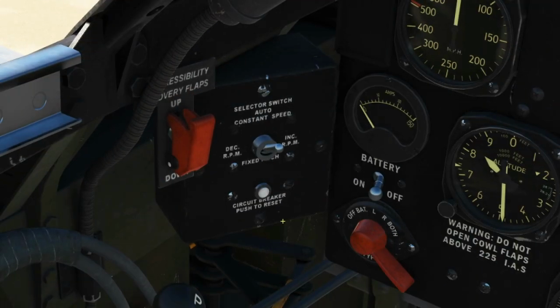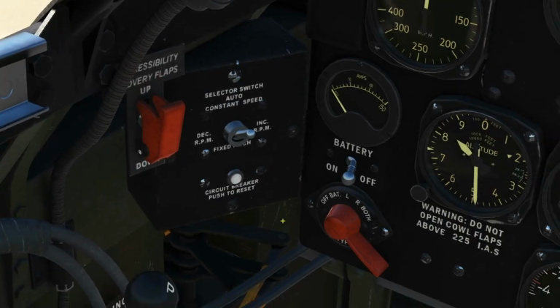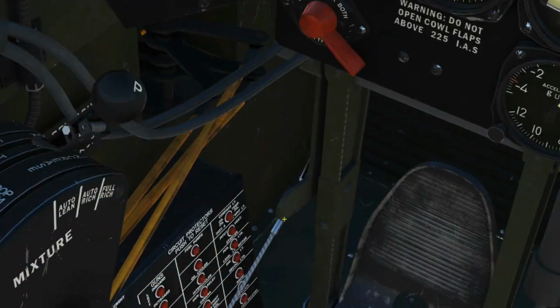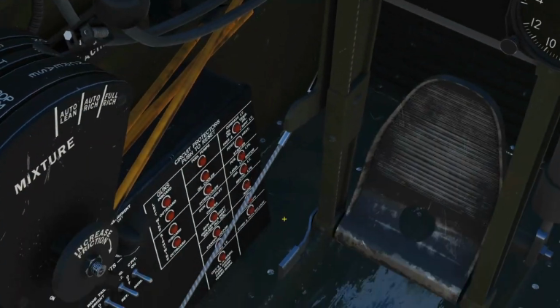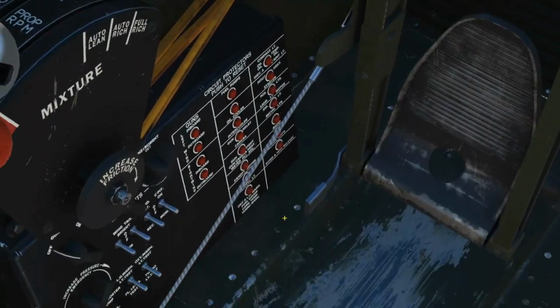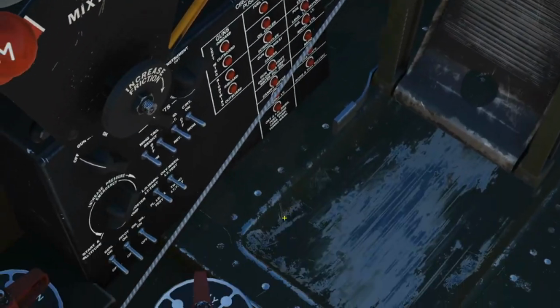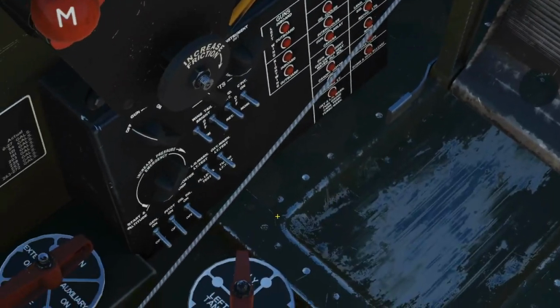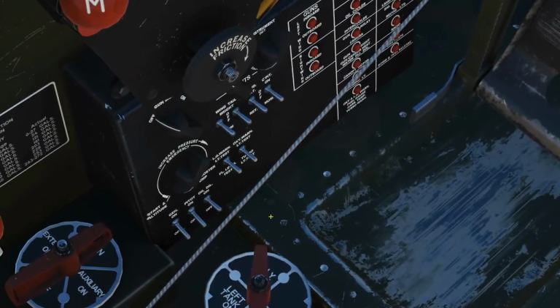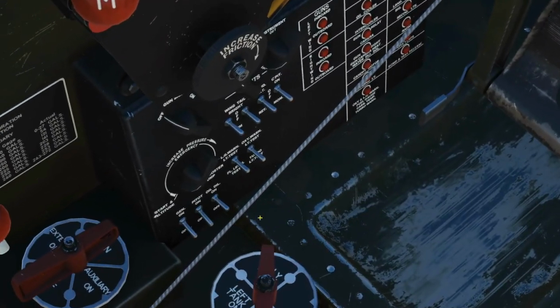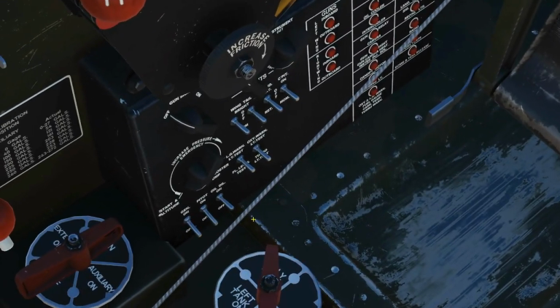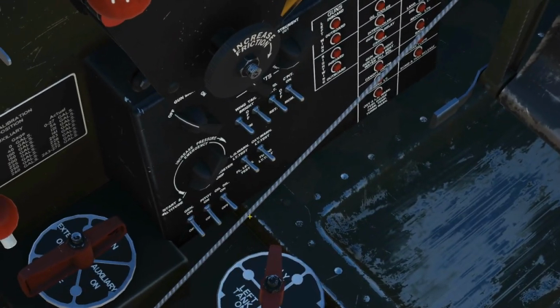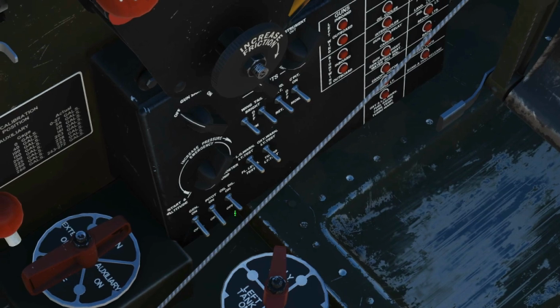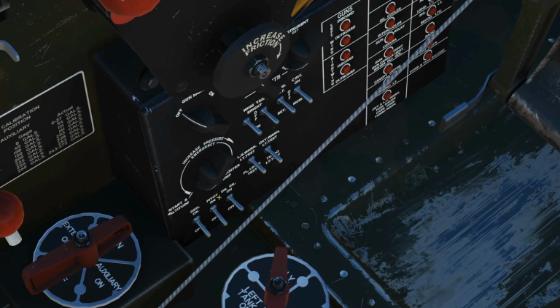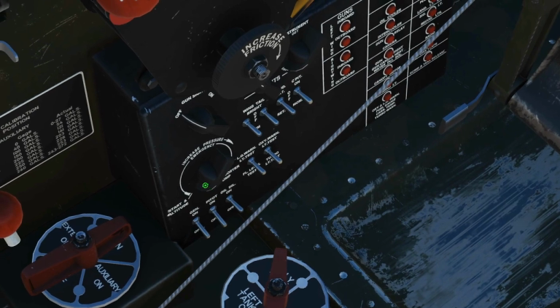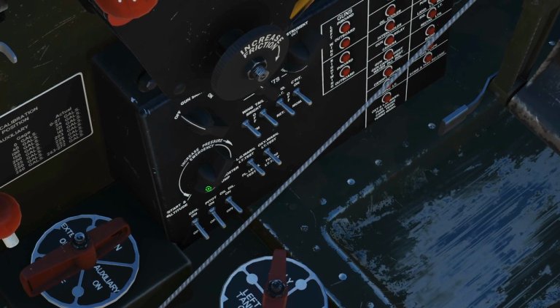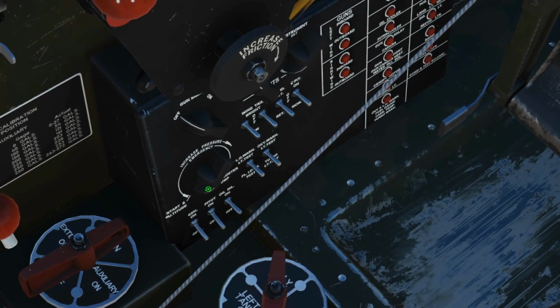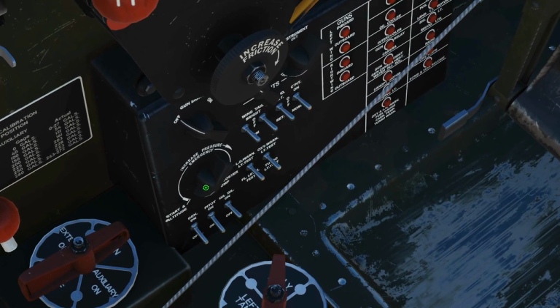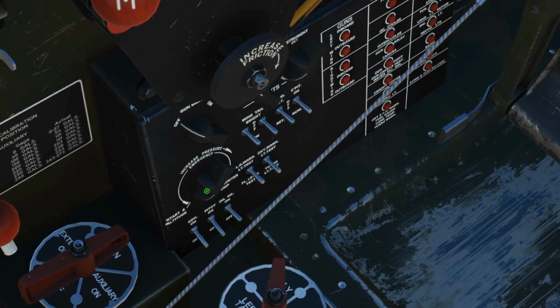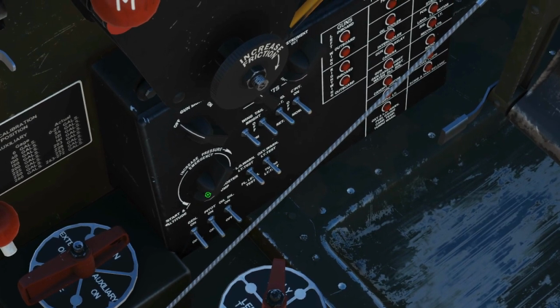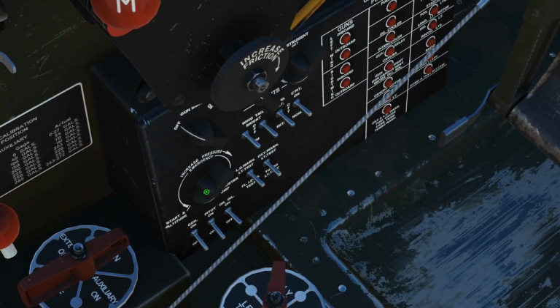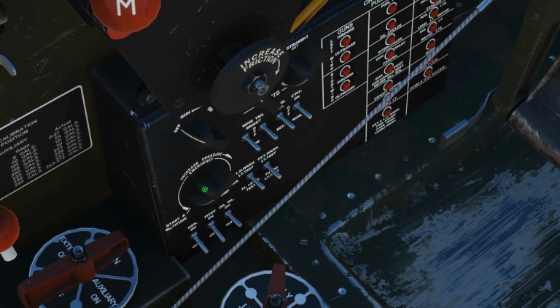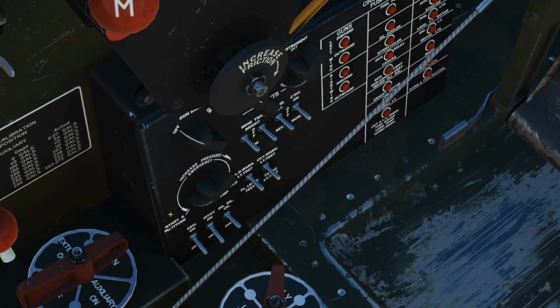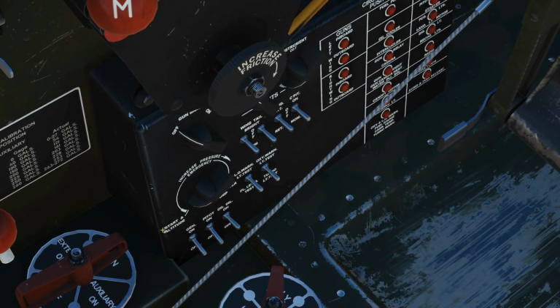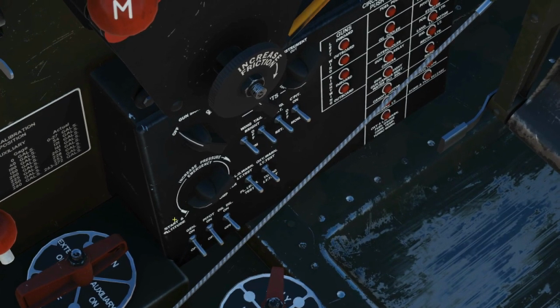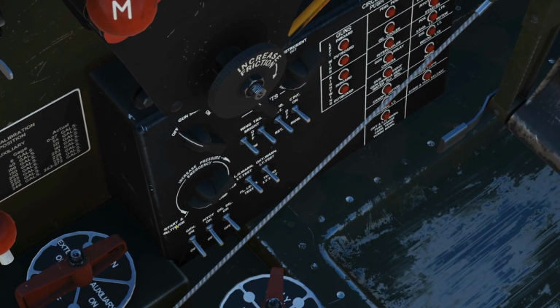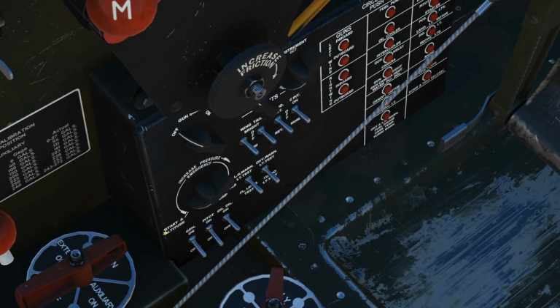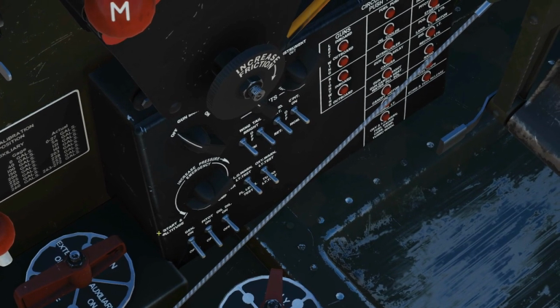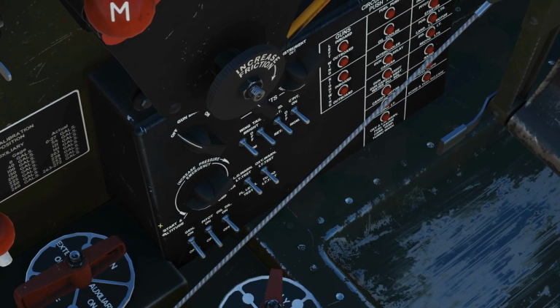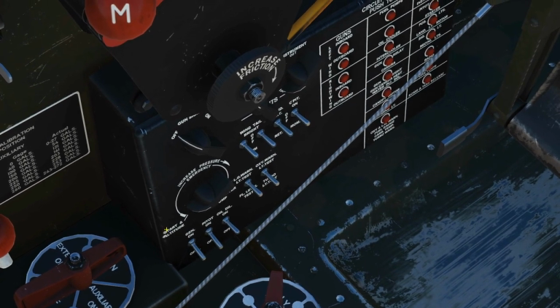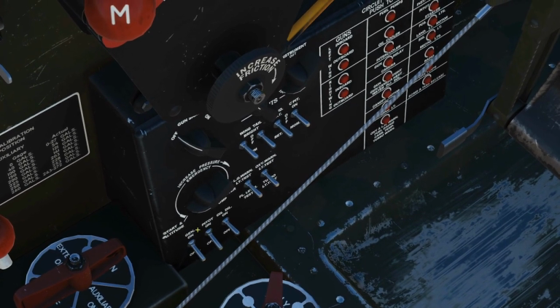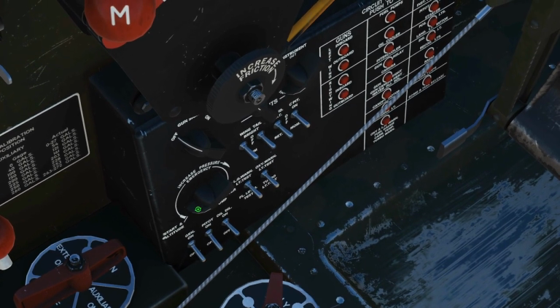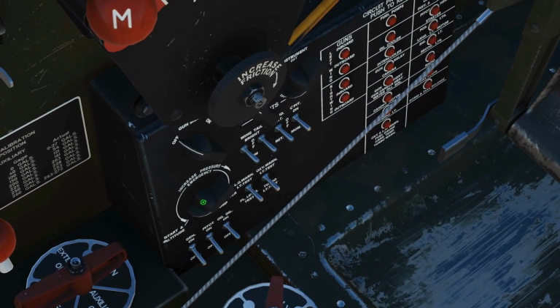Next, the fuel boost pump rheostat — which is this guy here — ensure that it's pointed at the start and altitude position.